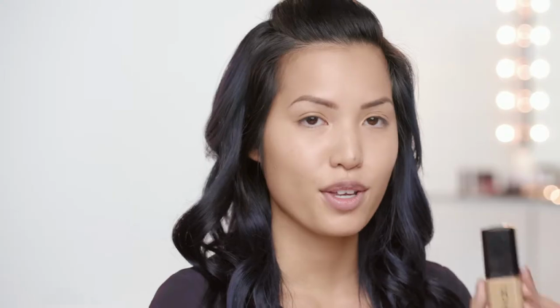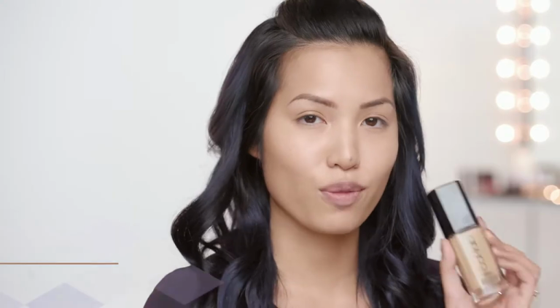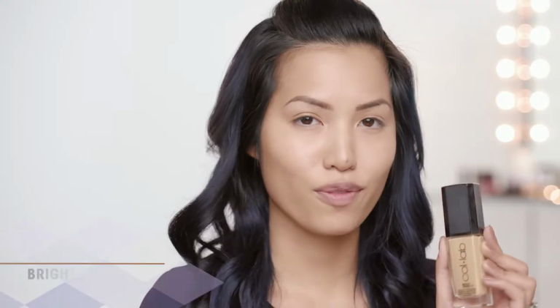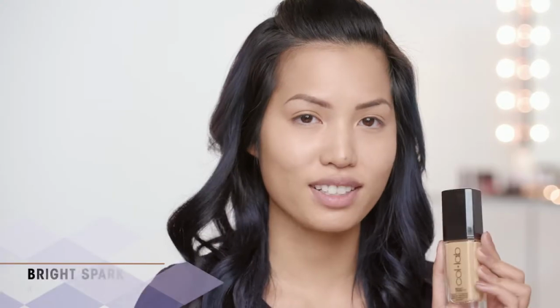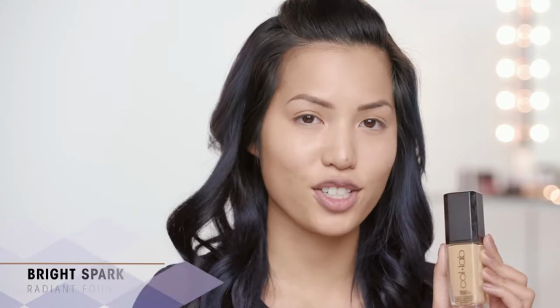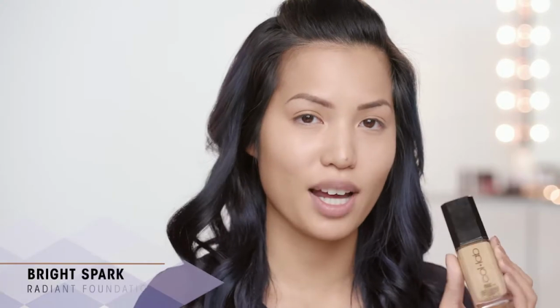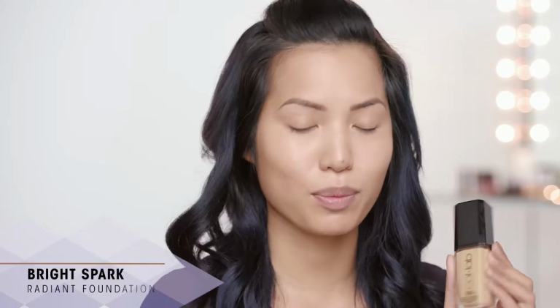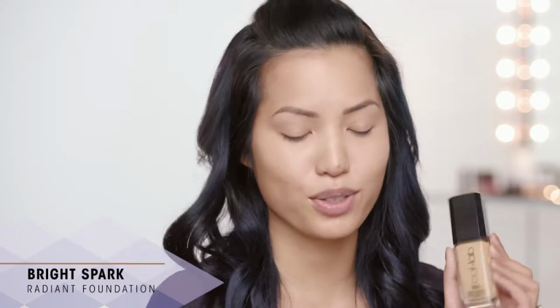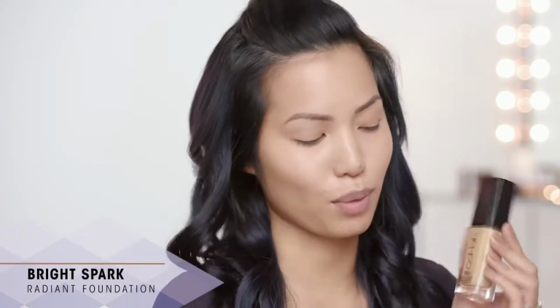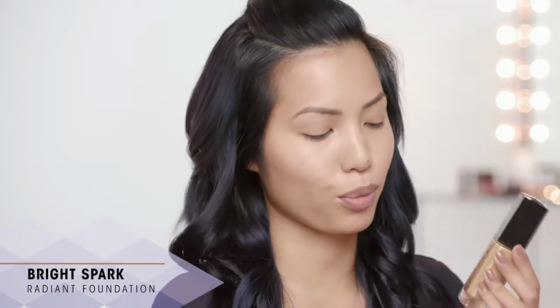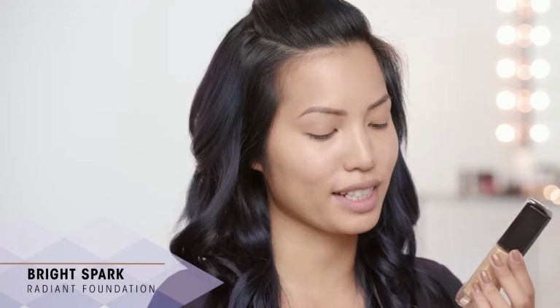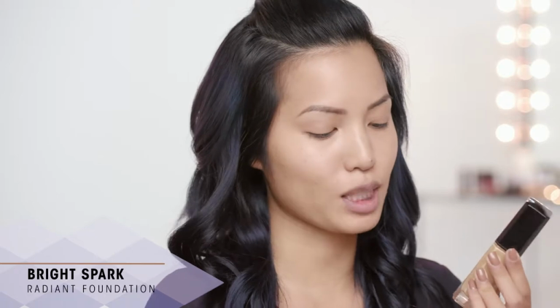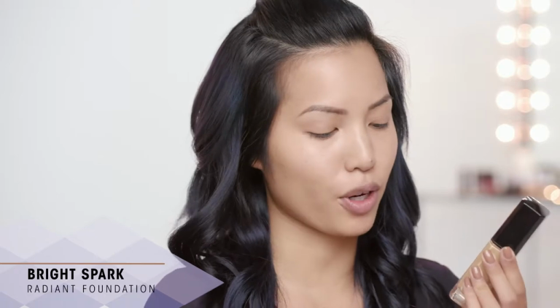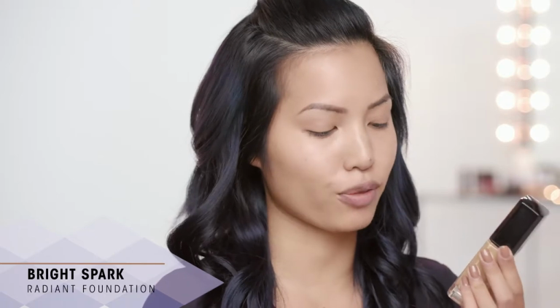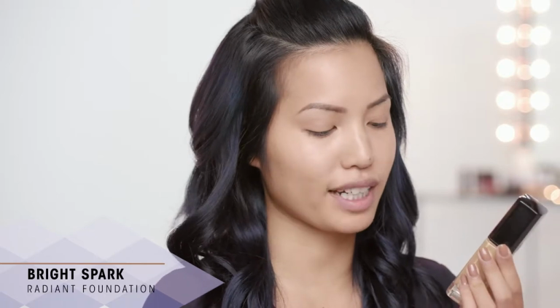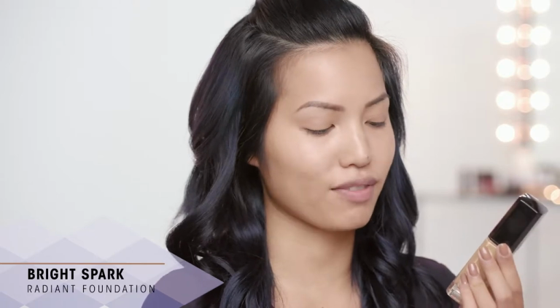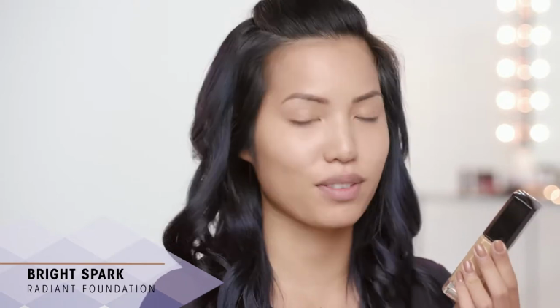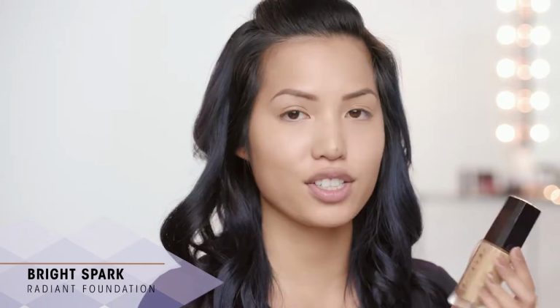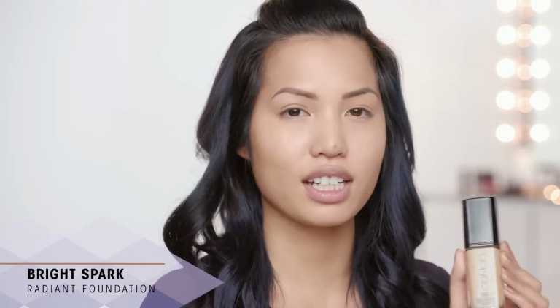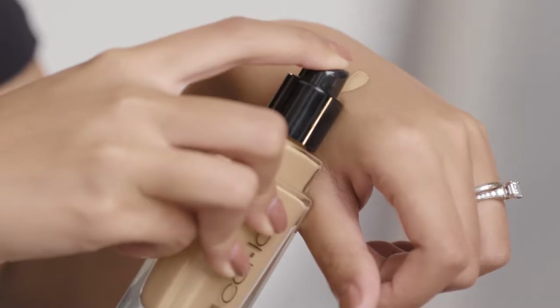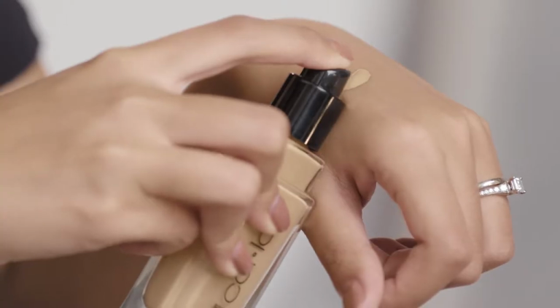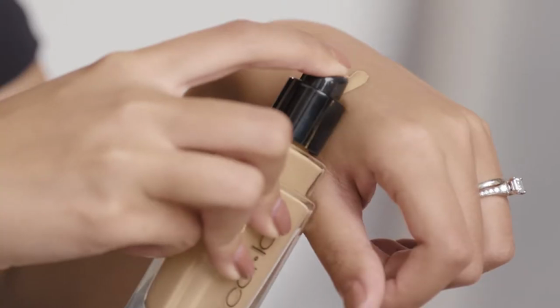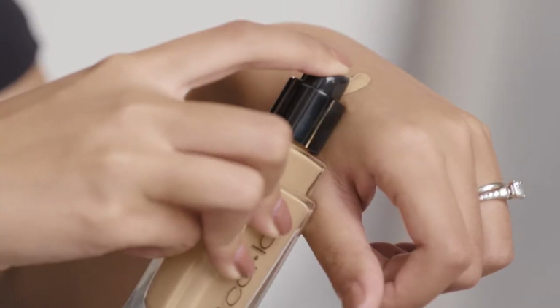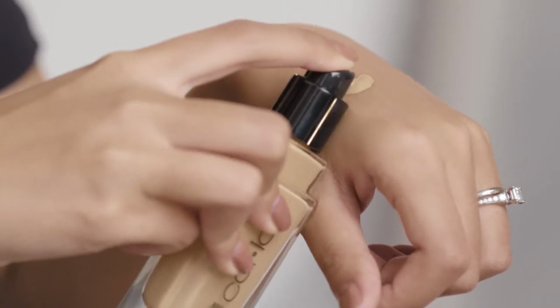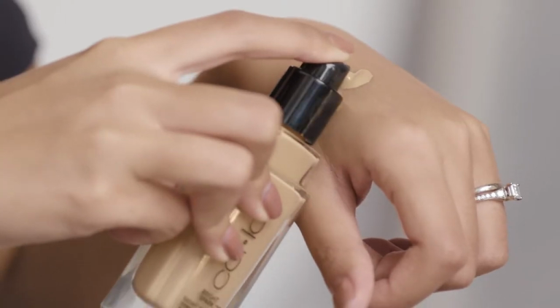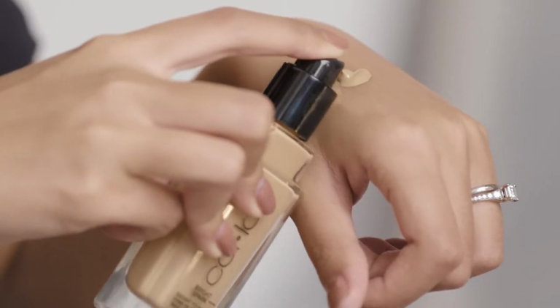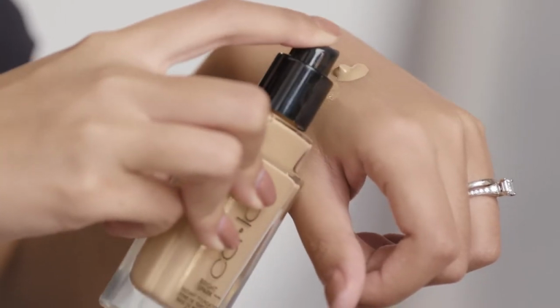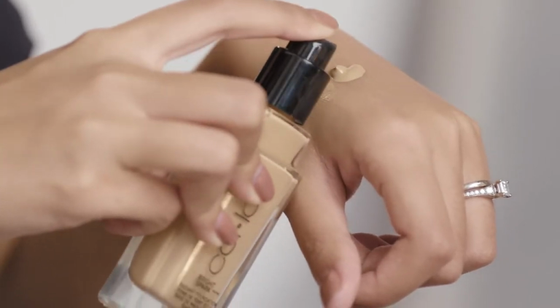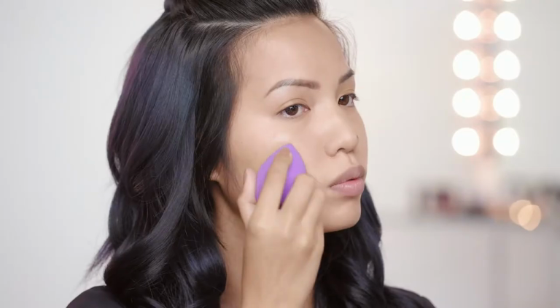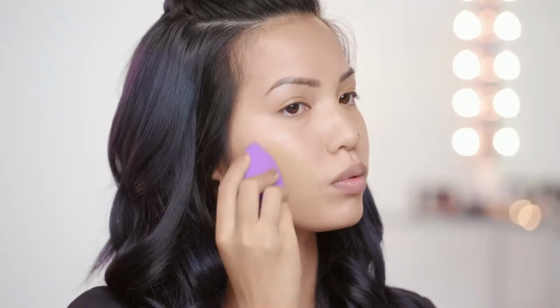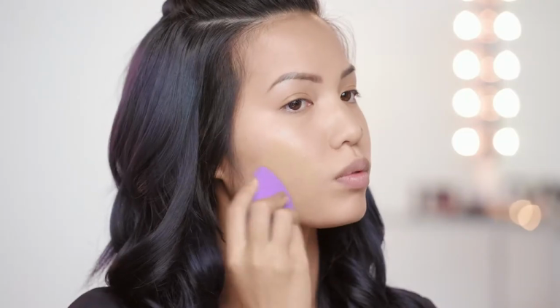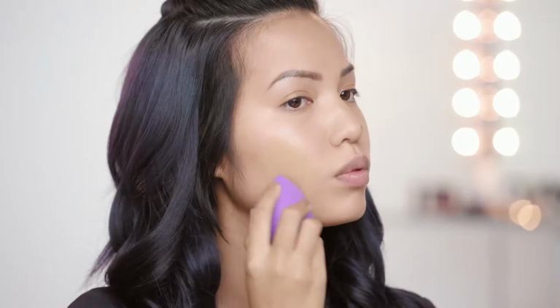For foundation I'm going to be using the Bright Spark Radiant Foundation in shade 5. It has a nice radiant buildable coverage.